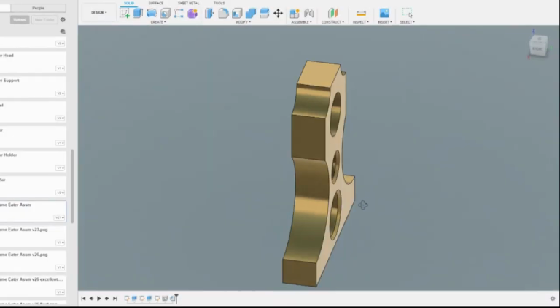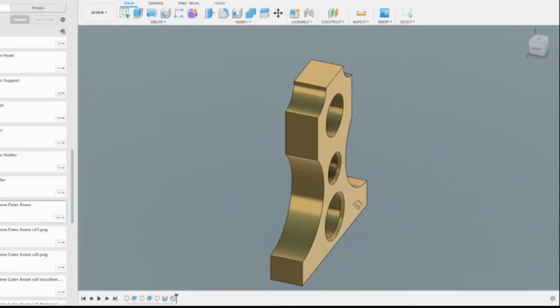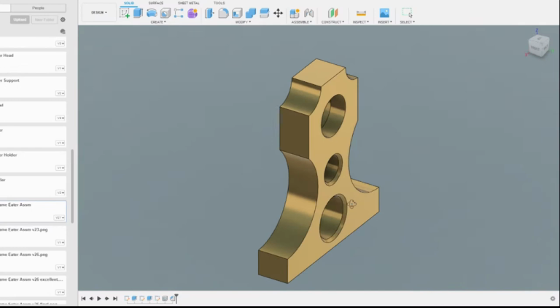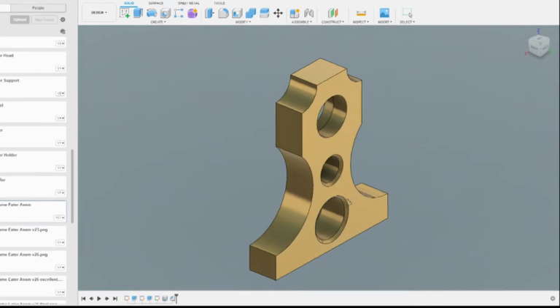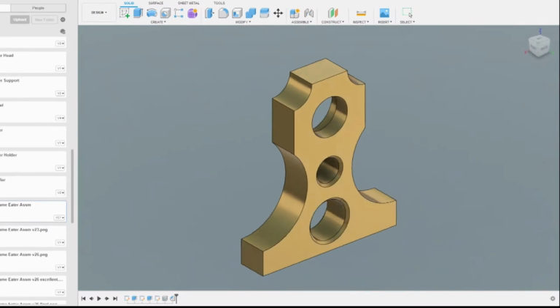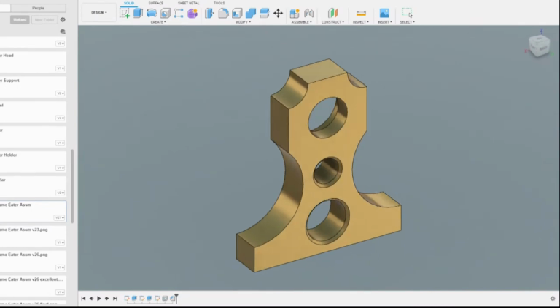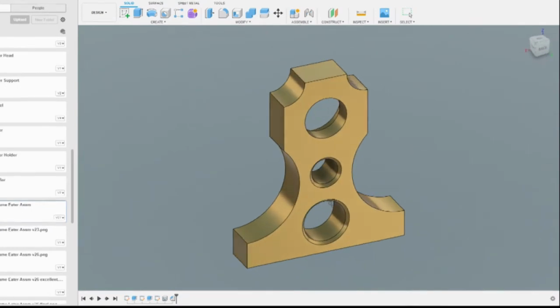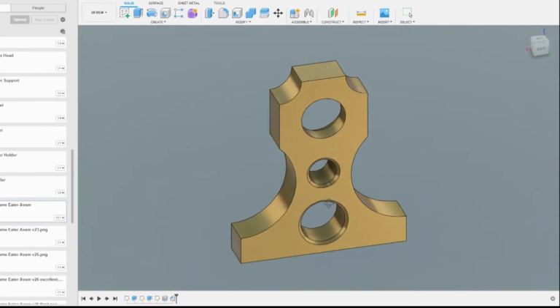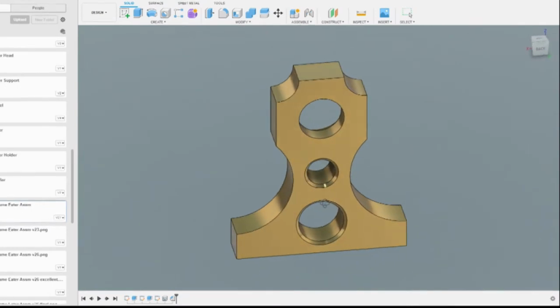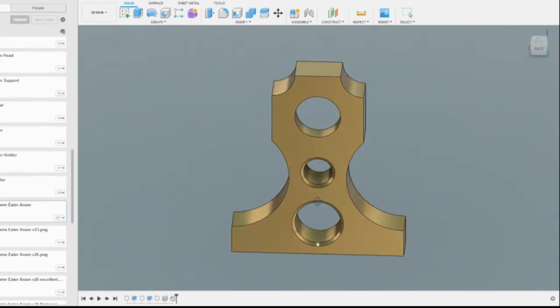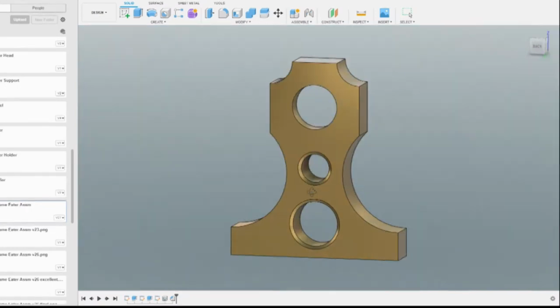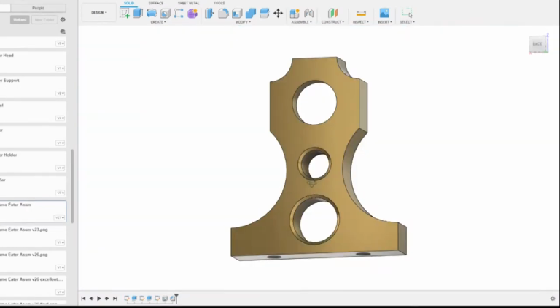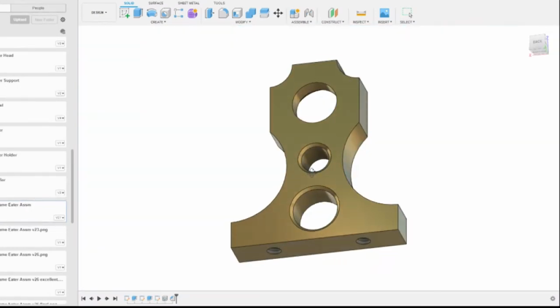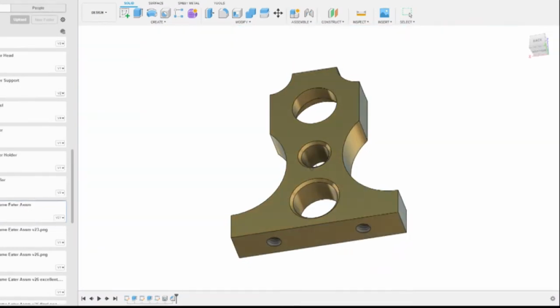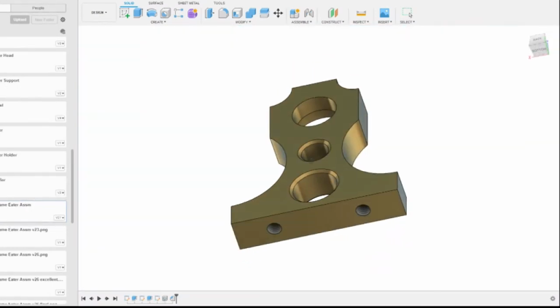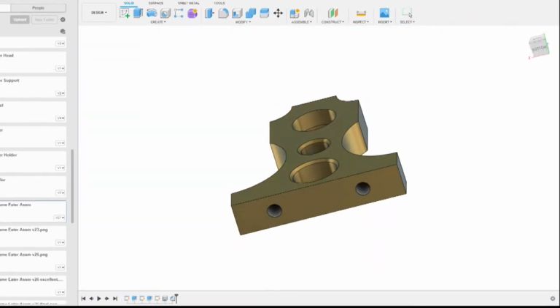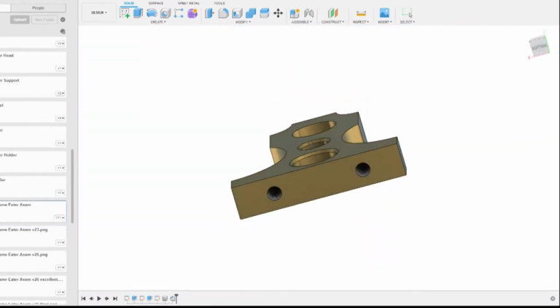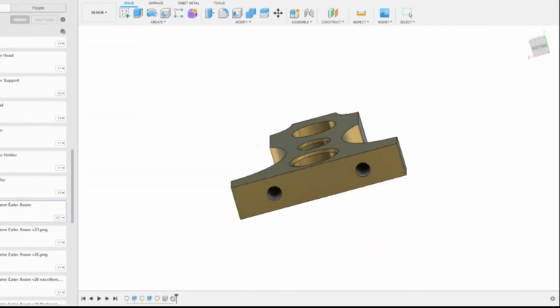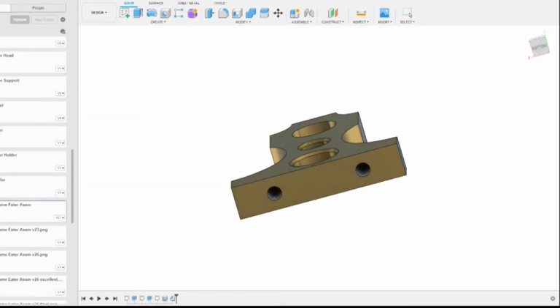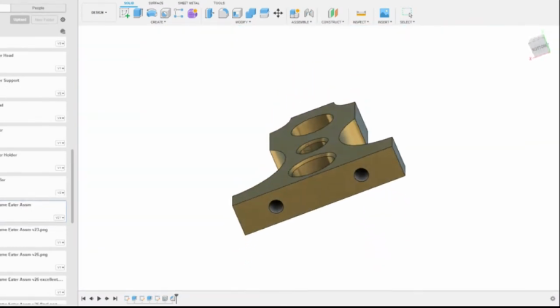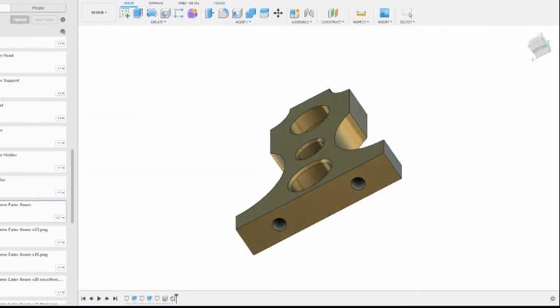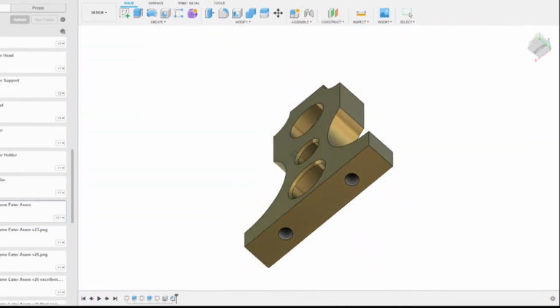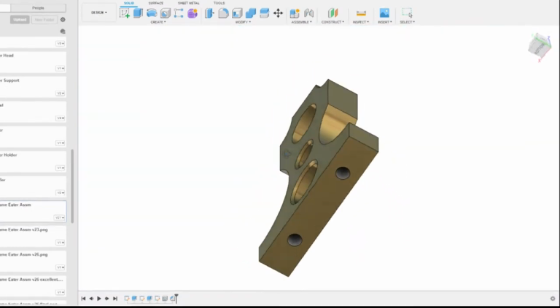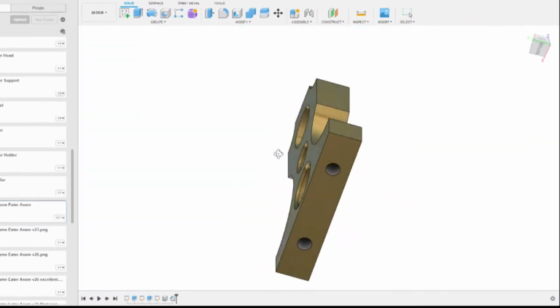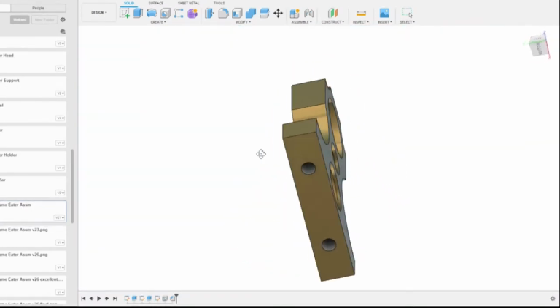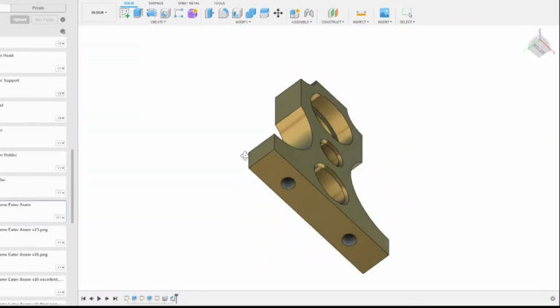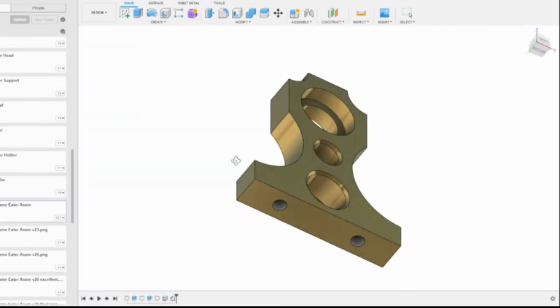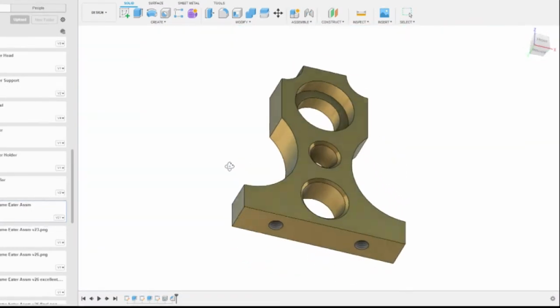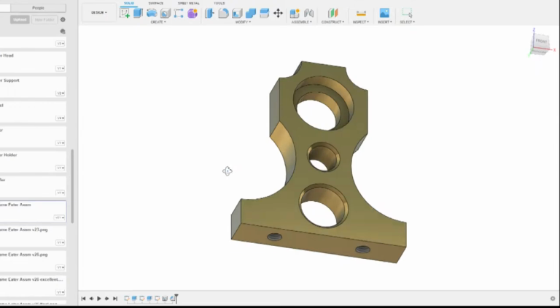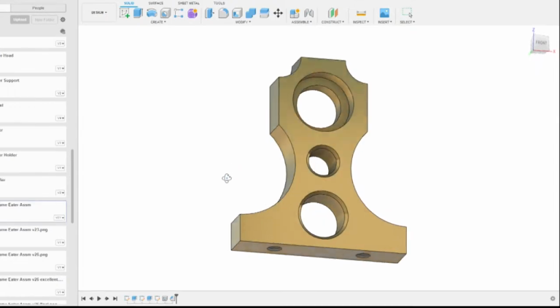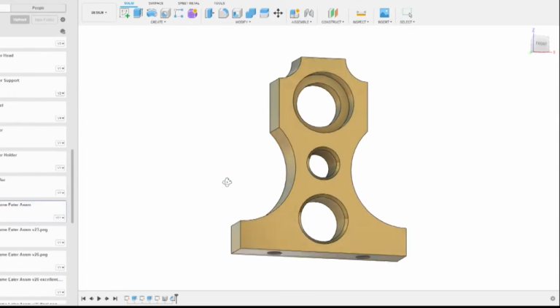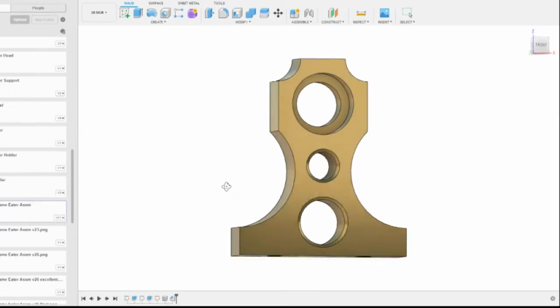The crankshaft supports are rather simple — a pocket for a bearing and two tapped holes on the bottom. Everything else is for aesthetics.